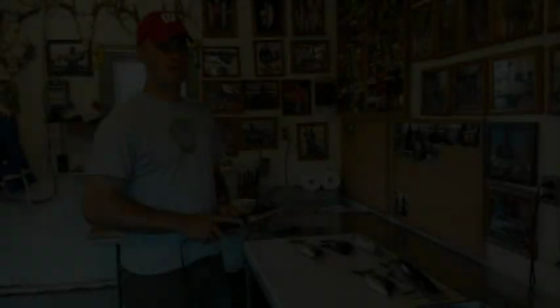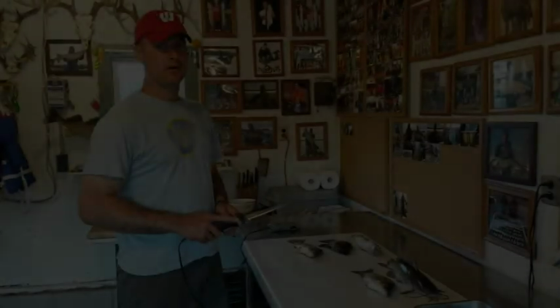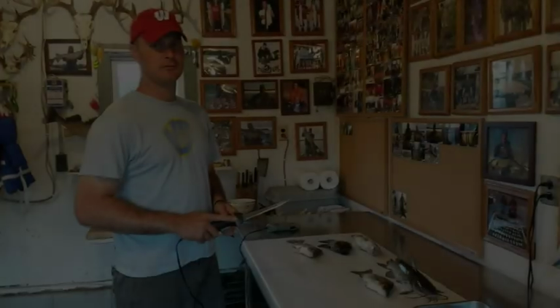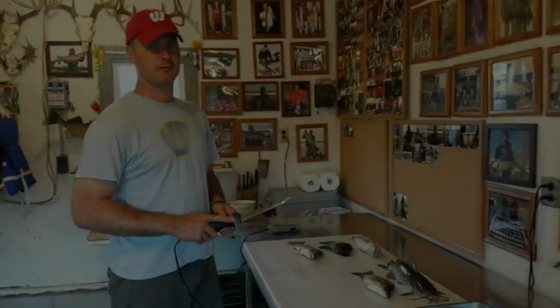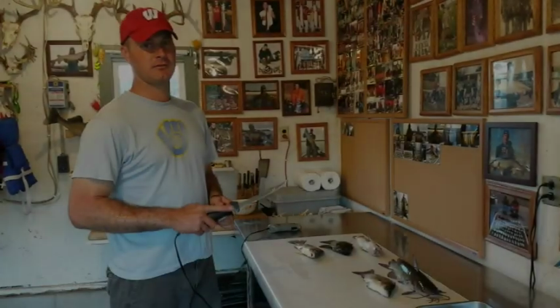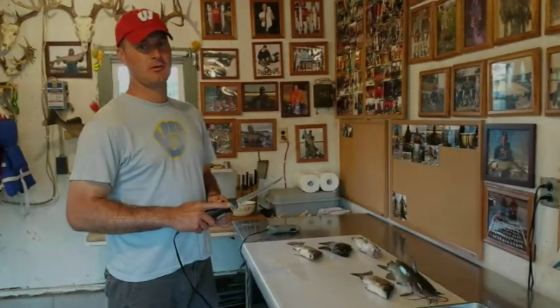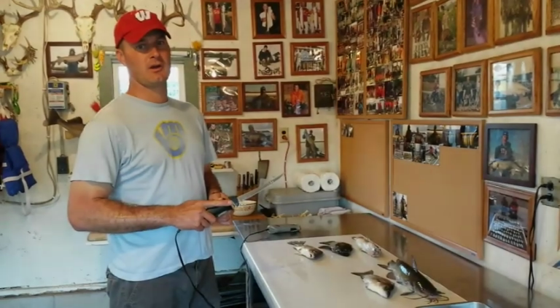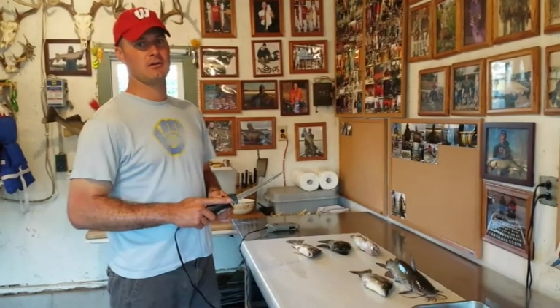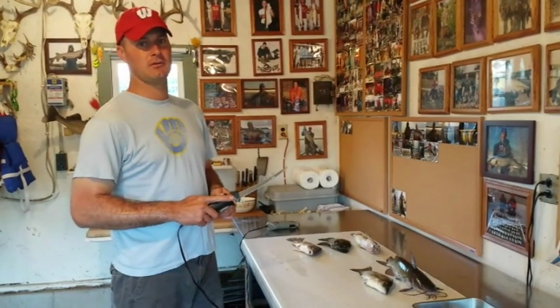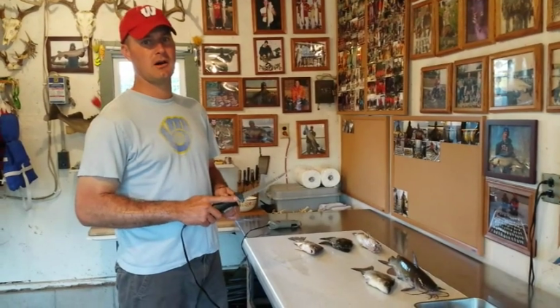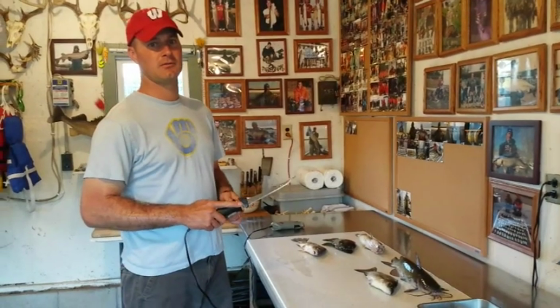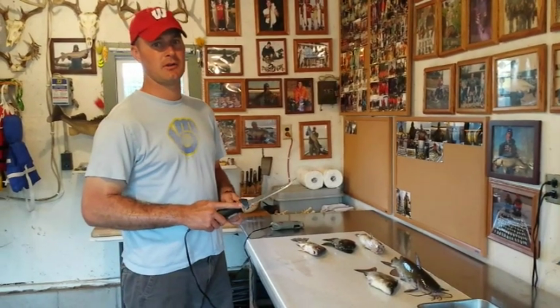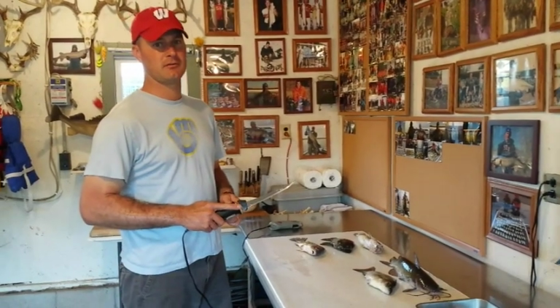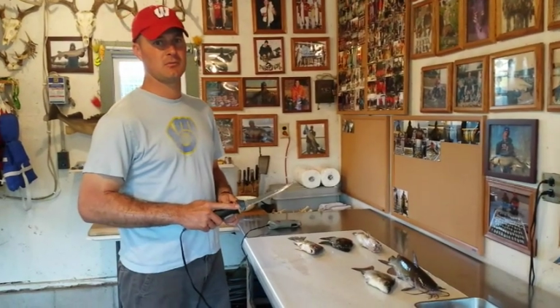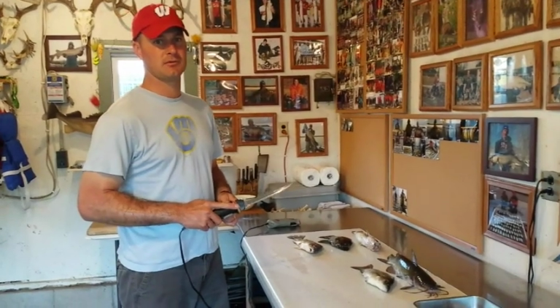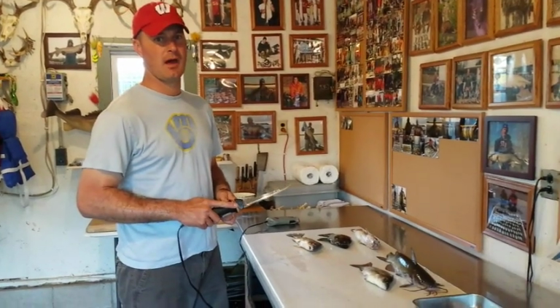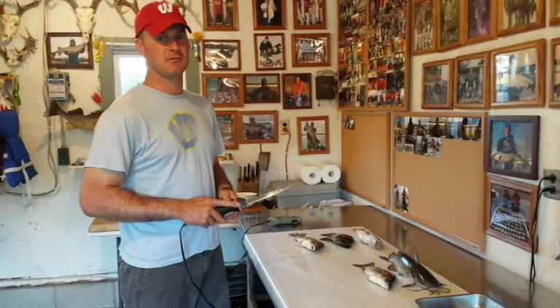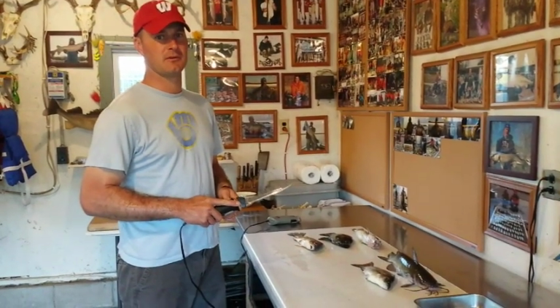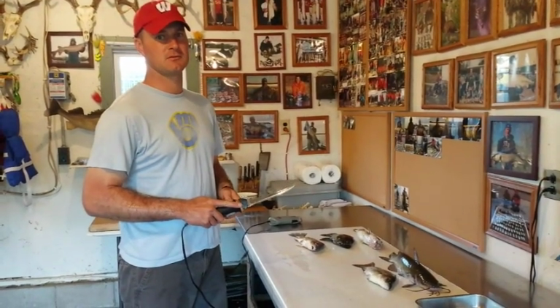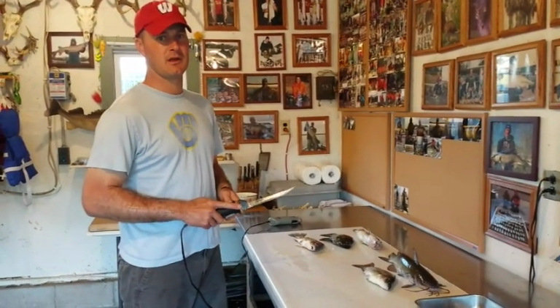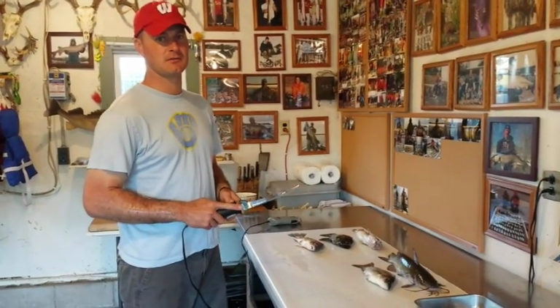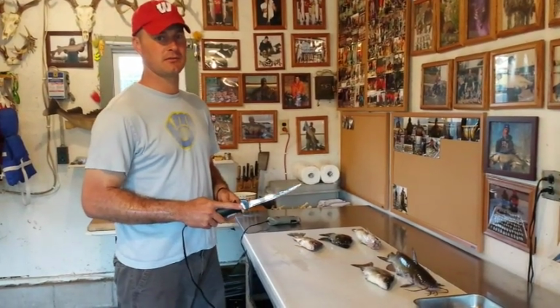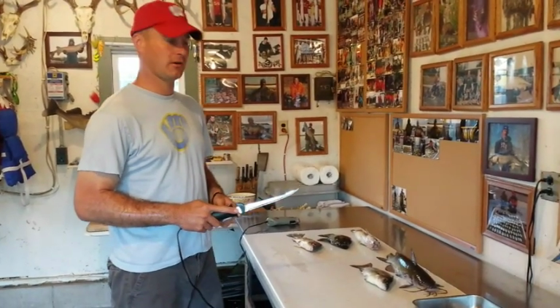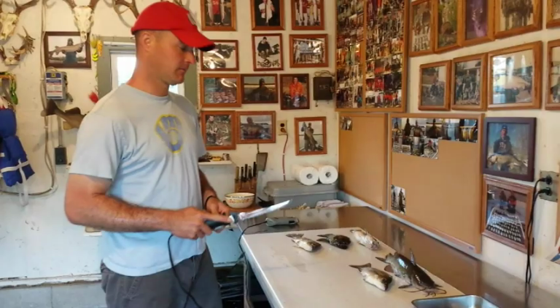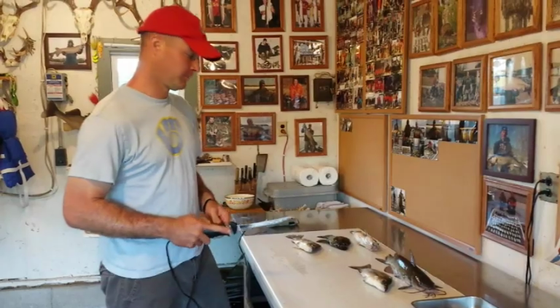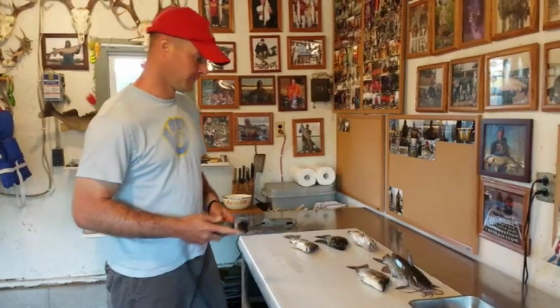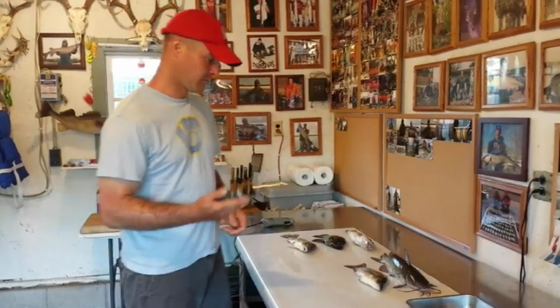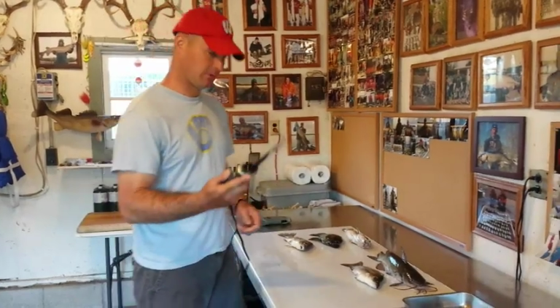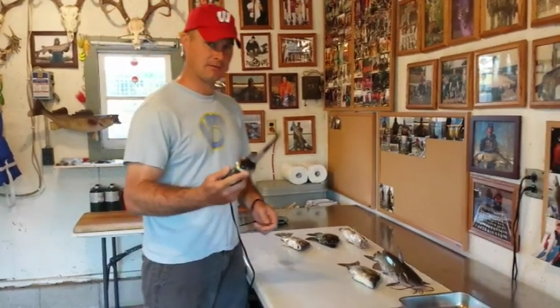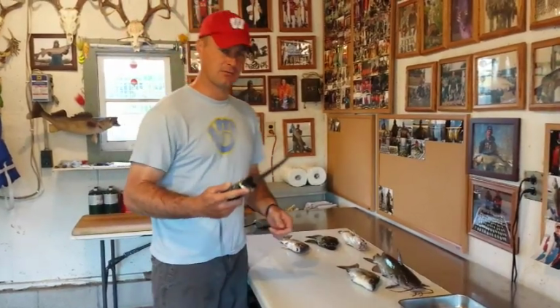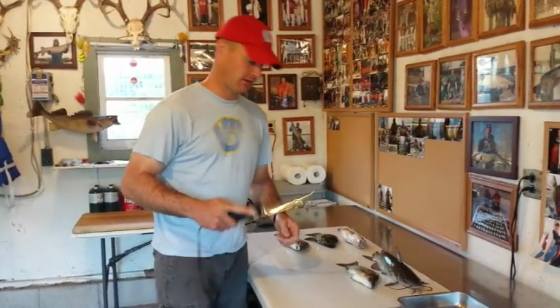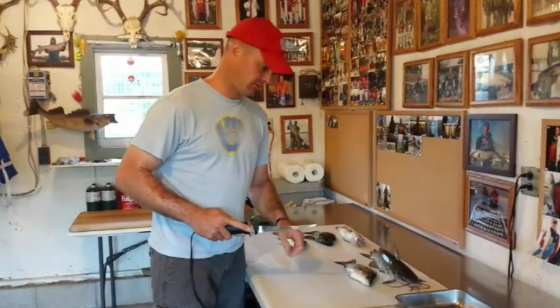This is just a quick how-to on how to fillet some of the most common fish we catch in this area with an electric fillet knife.